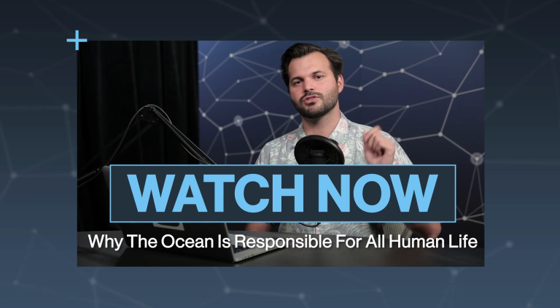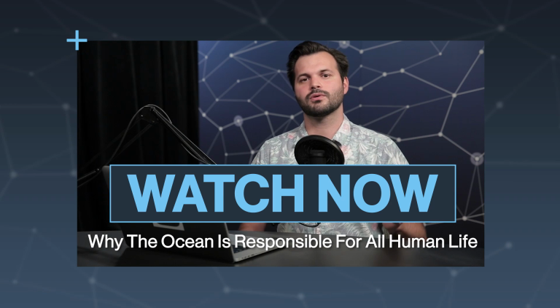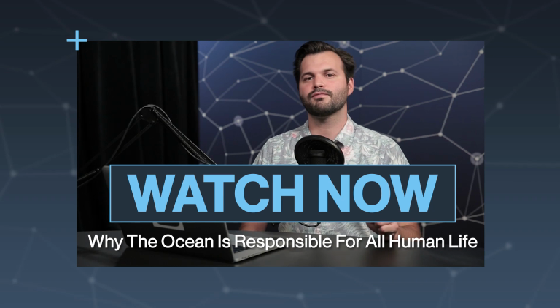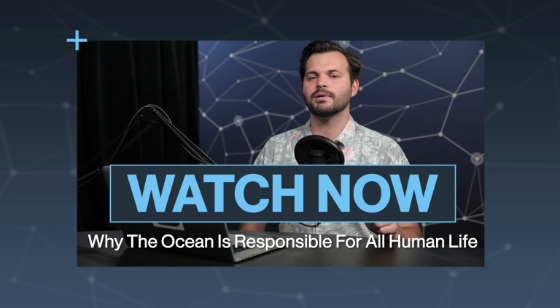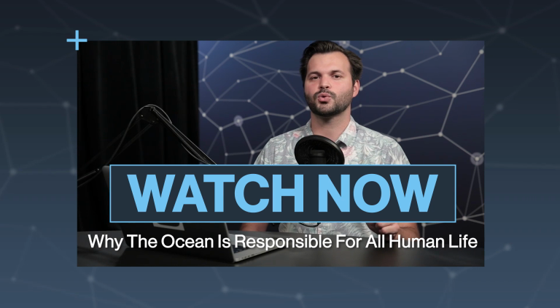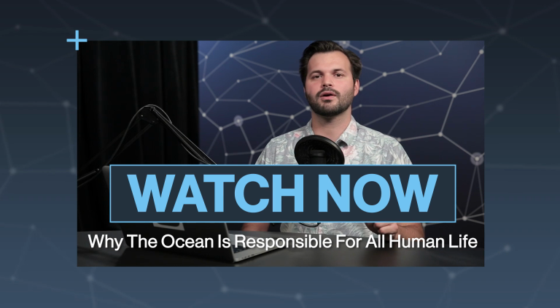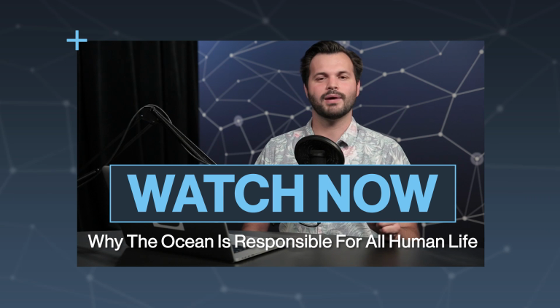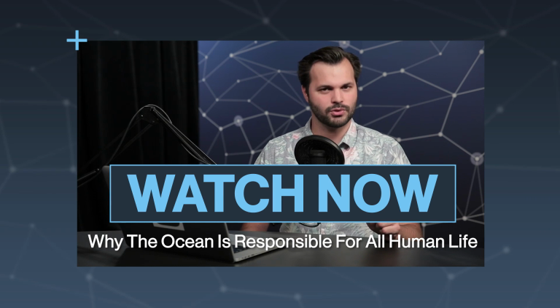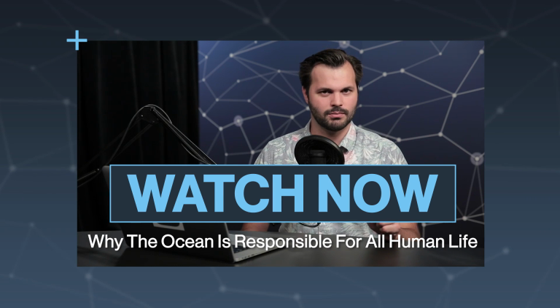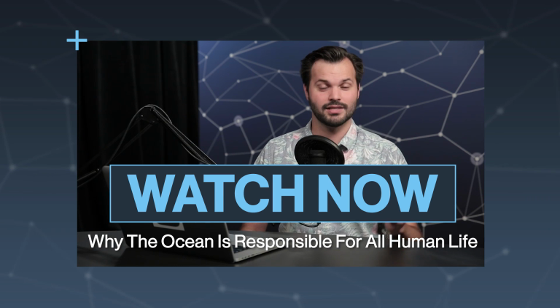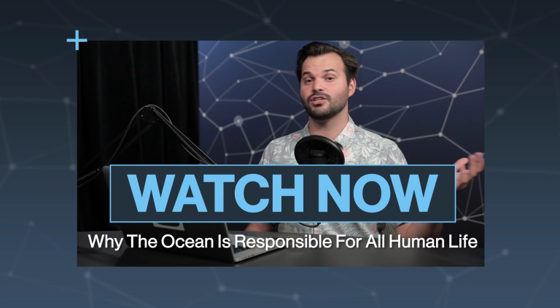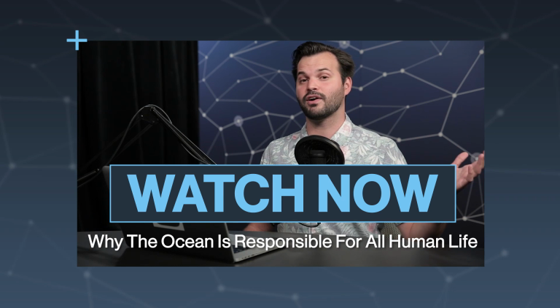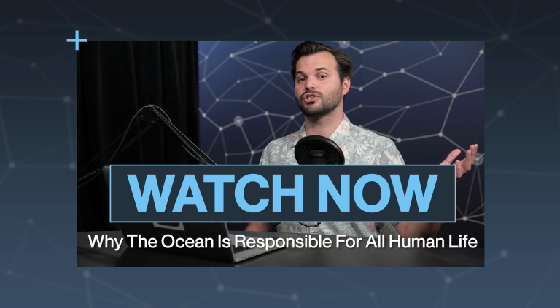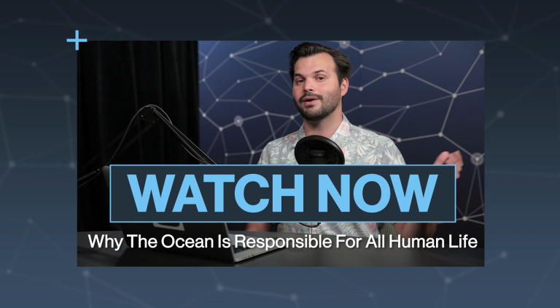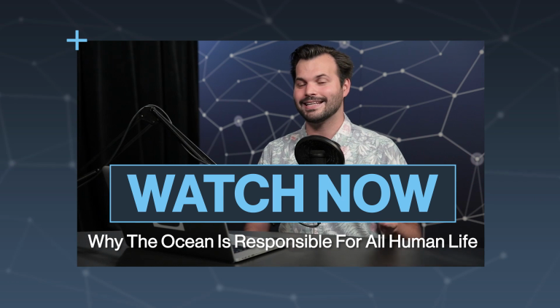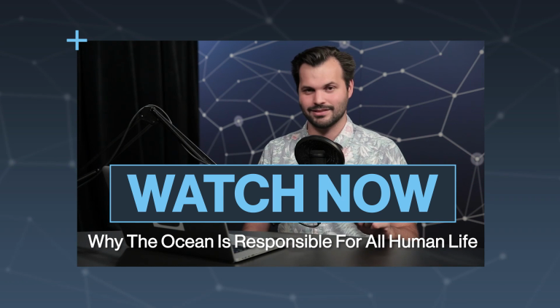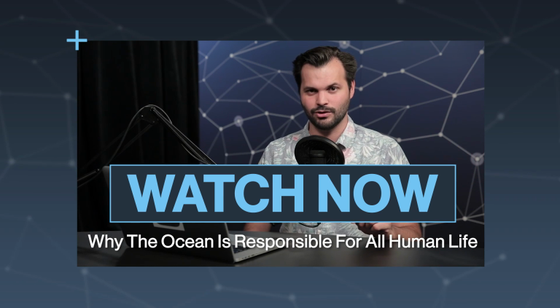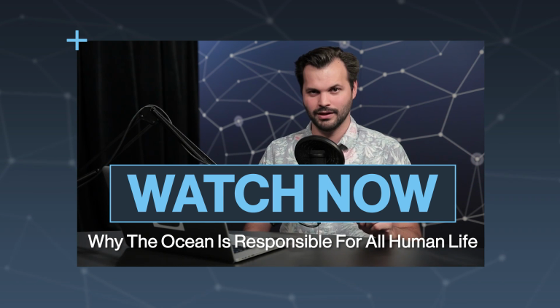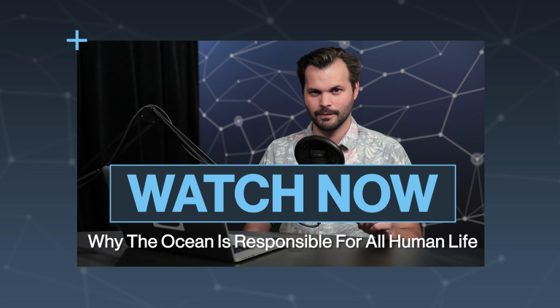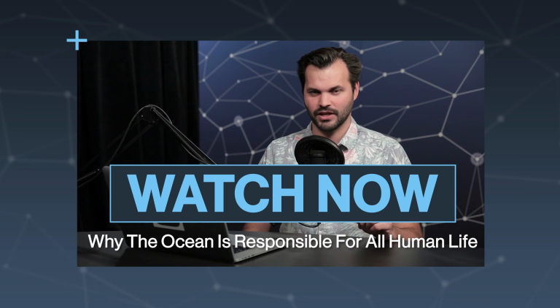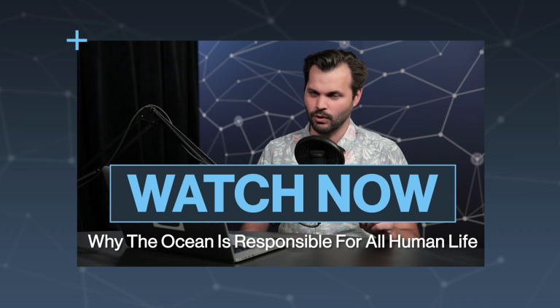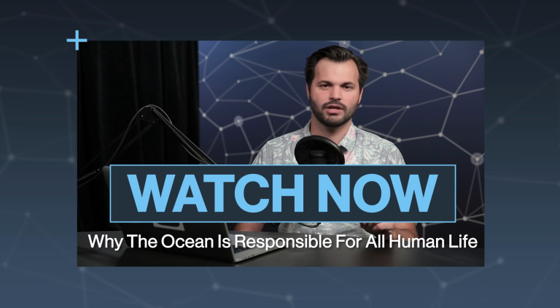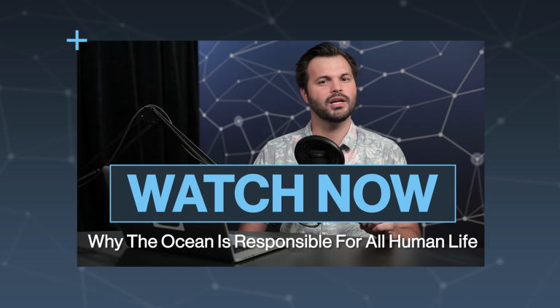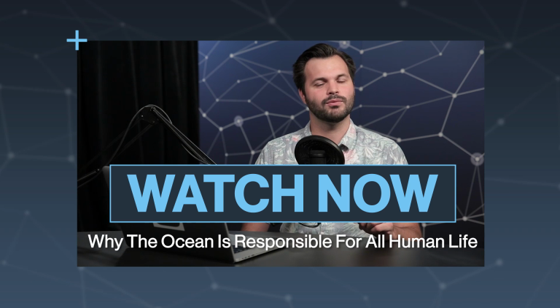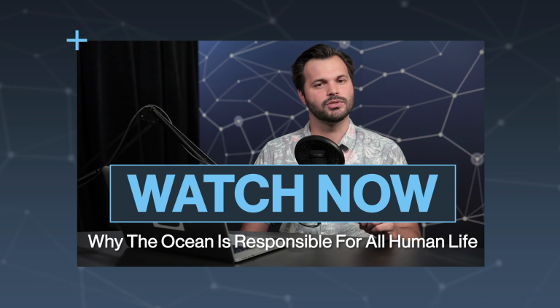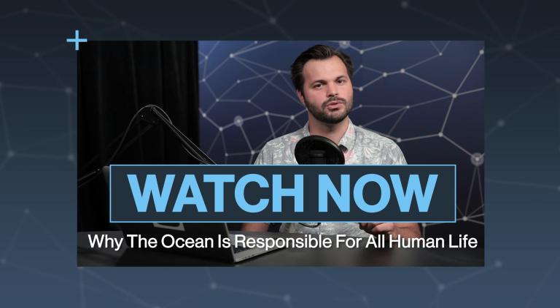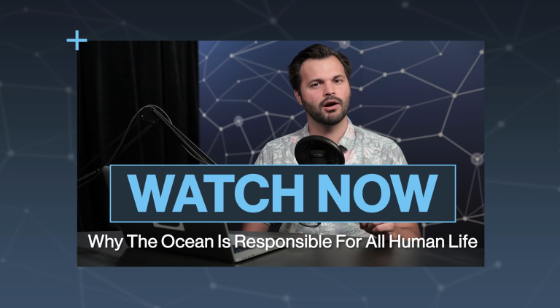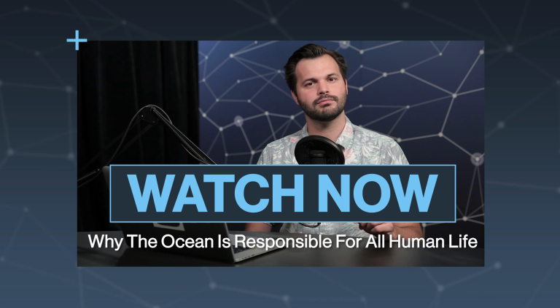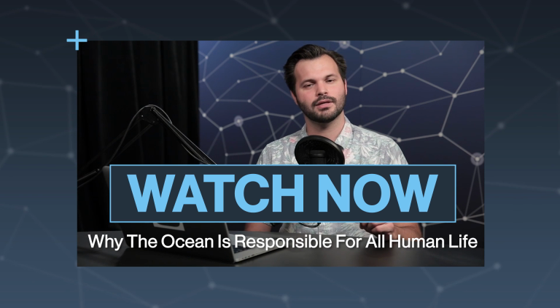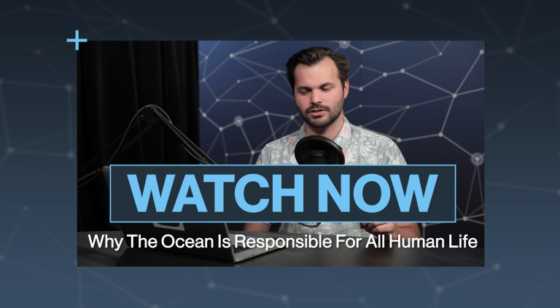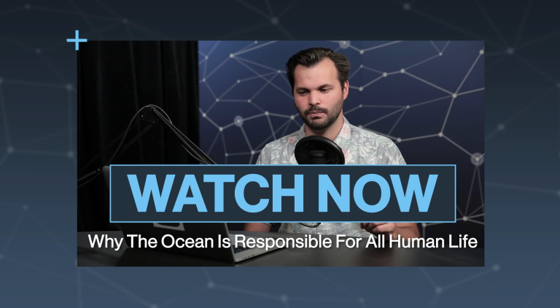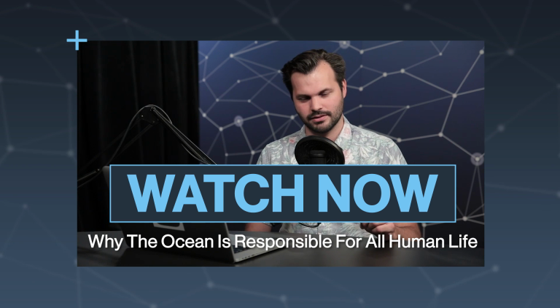Also, come find me on Twitter — I'm at Trace Dominguez, and you can find the show at TestTube. Thanks for watching, everybody, and we will see you tomorrow on TestTube Plus.